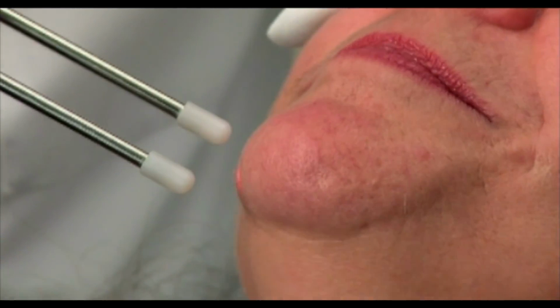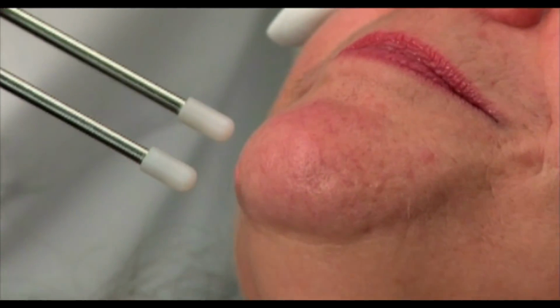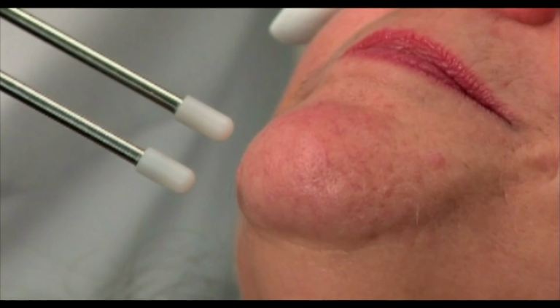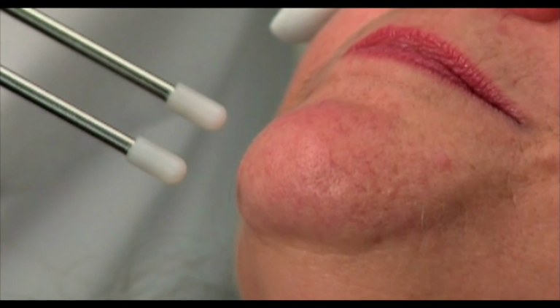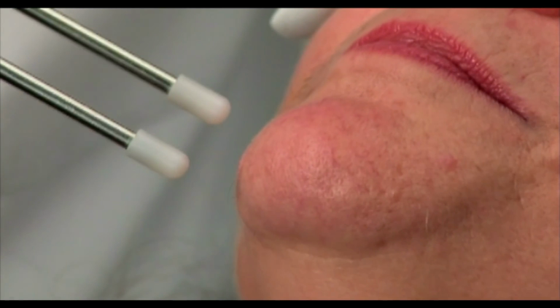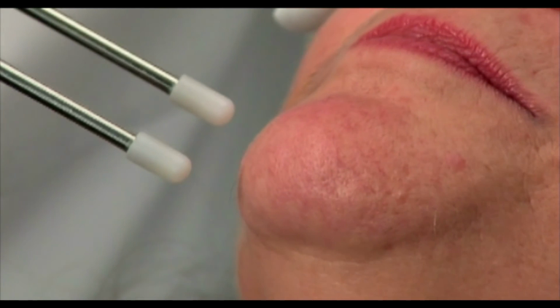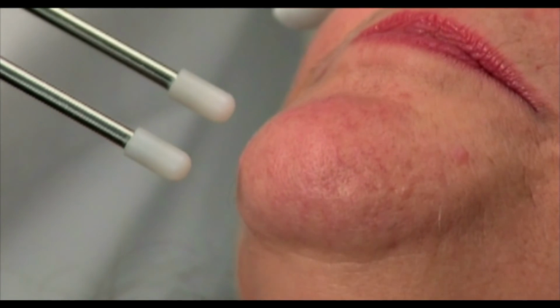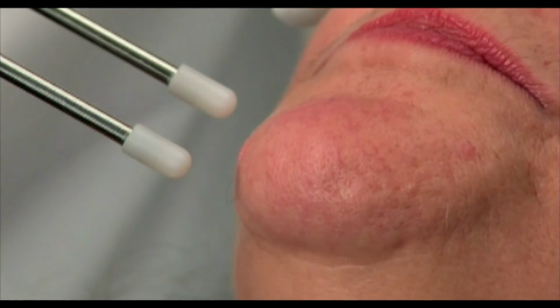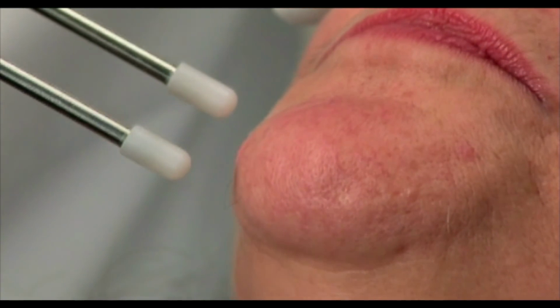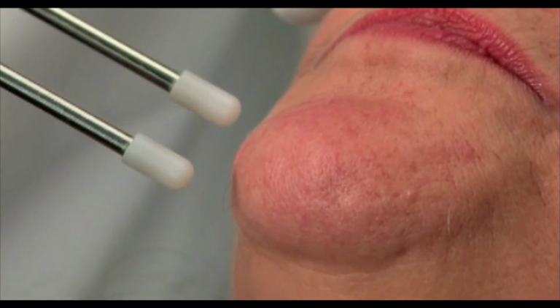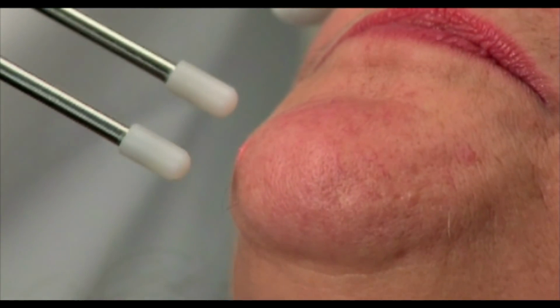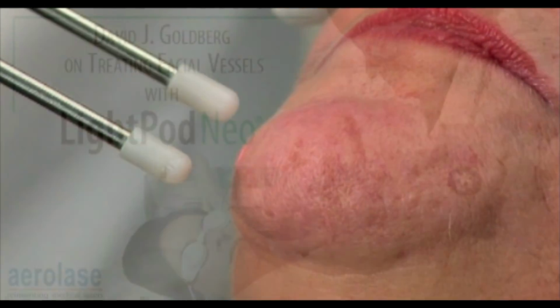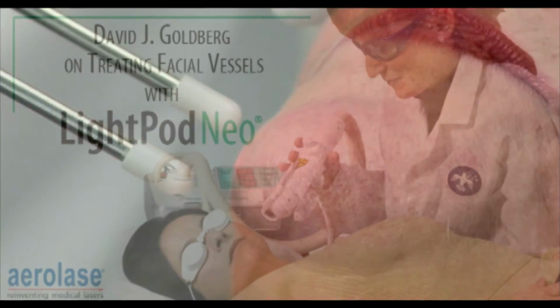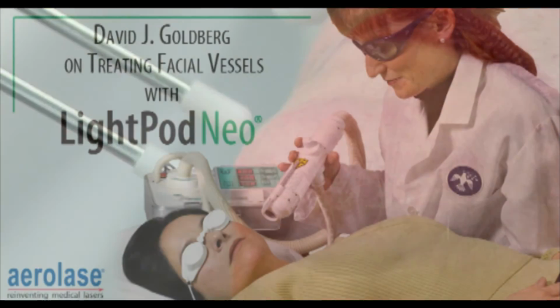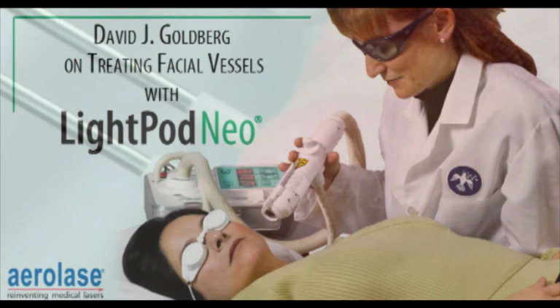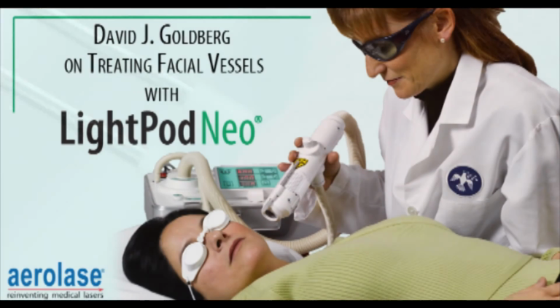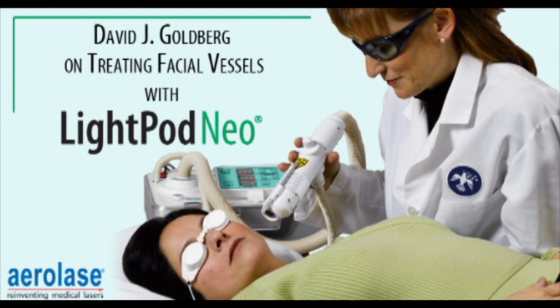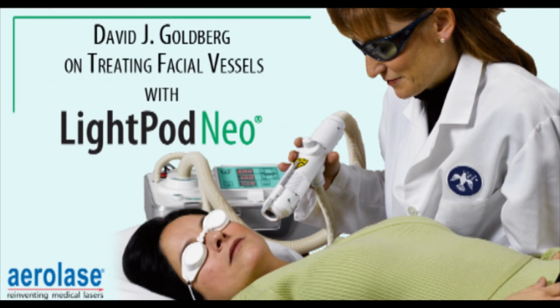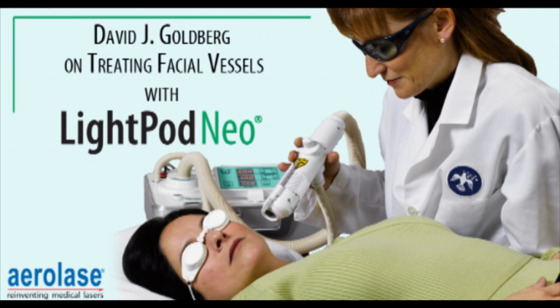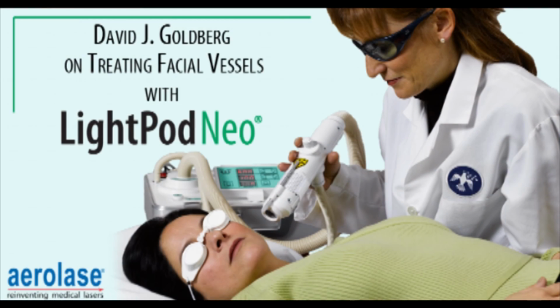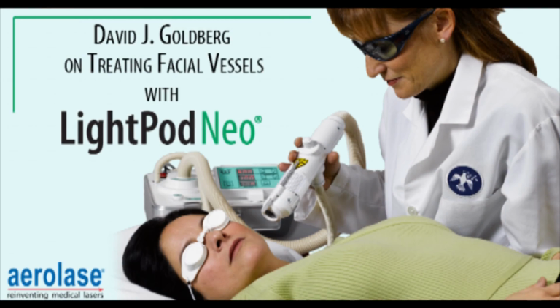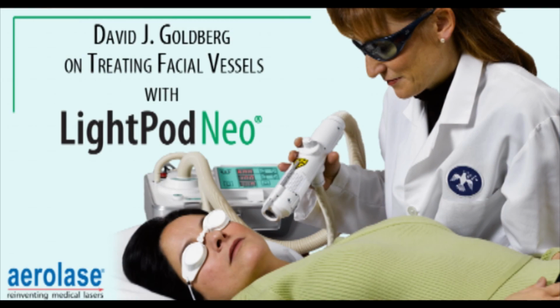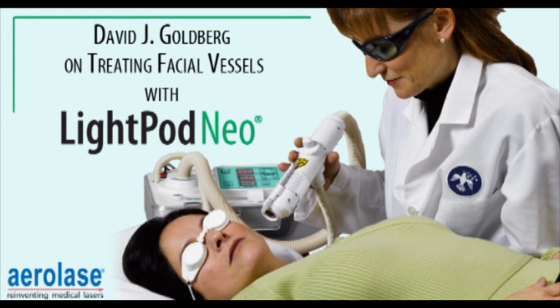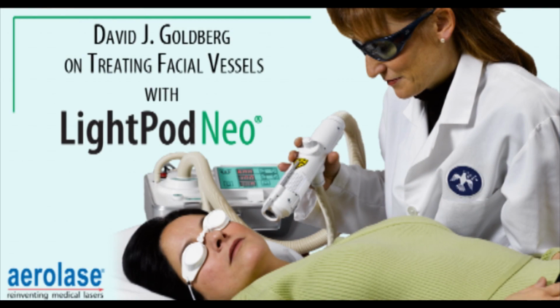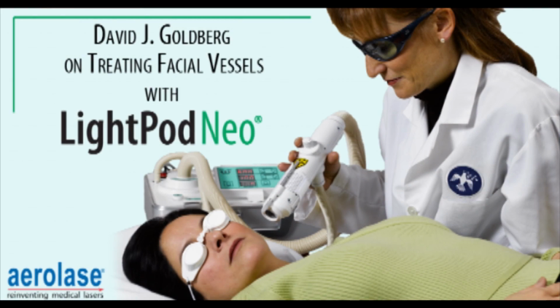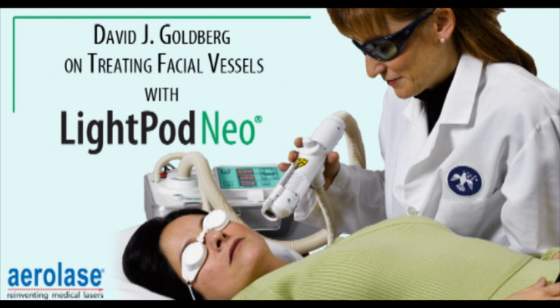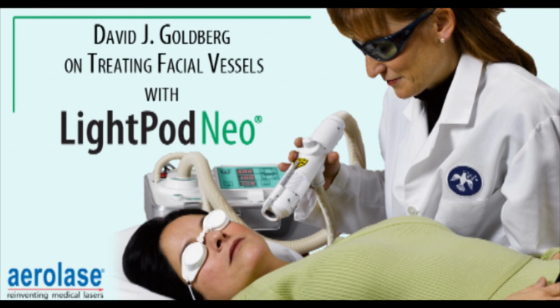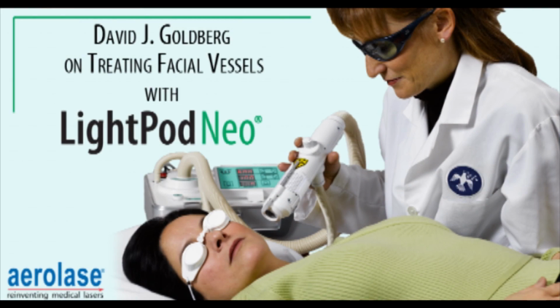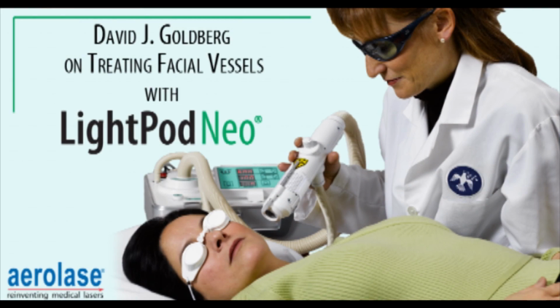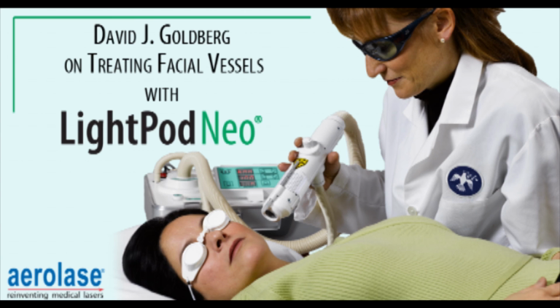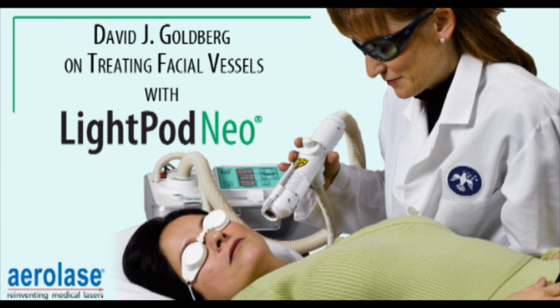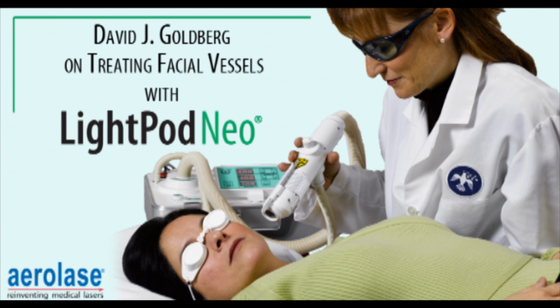And that's what makes this a very different kind of Nd:YAG laser — it's just a very different approach.